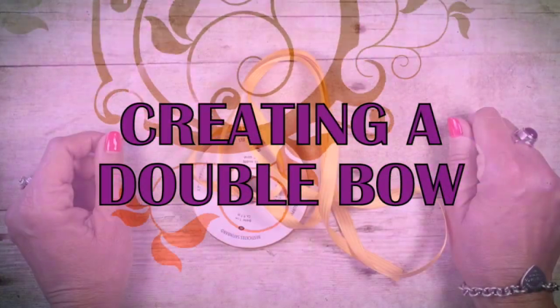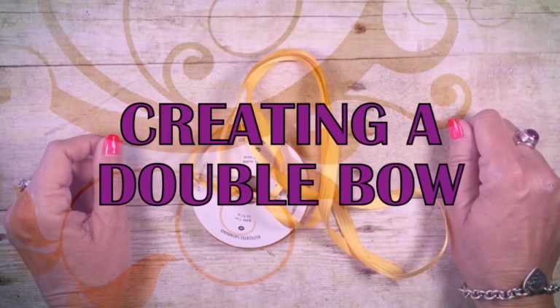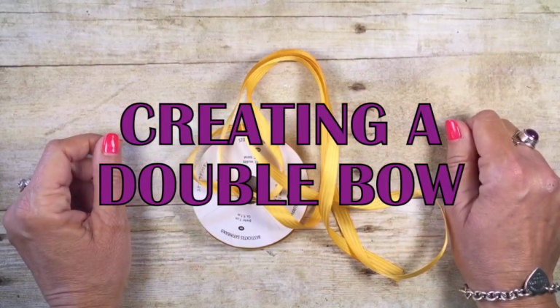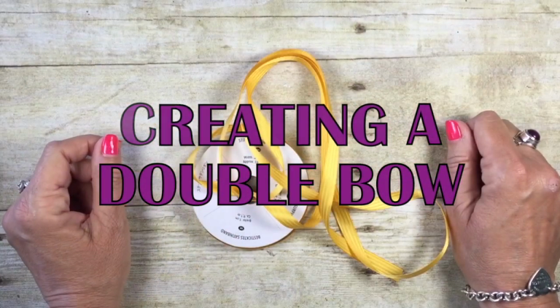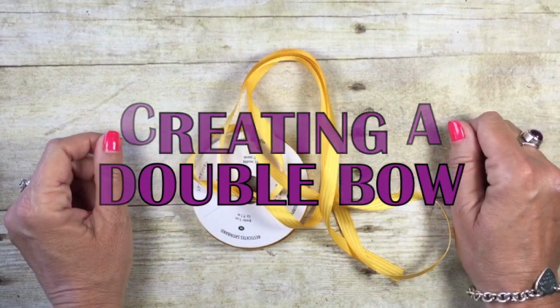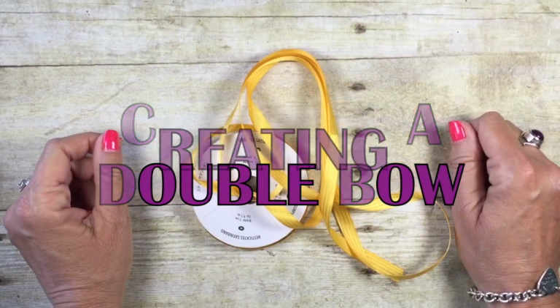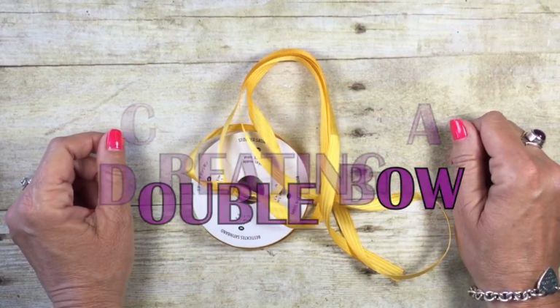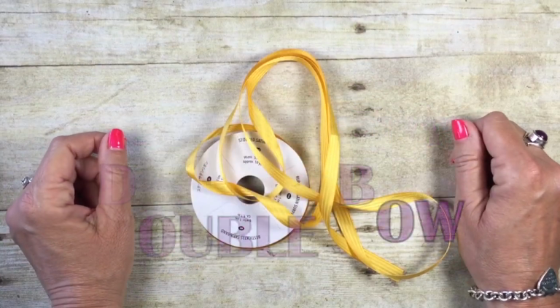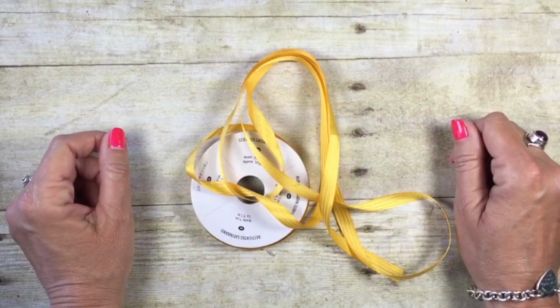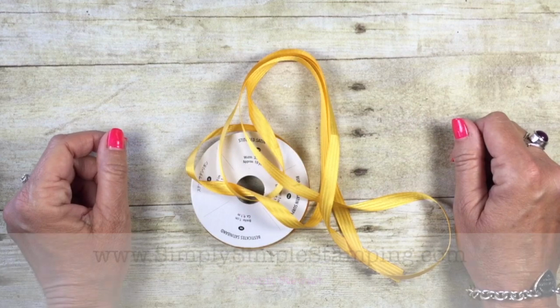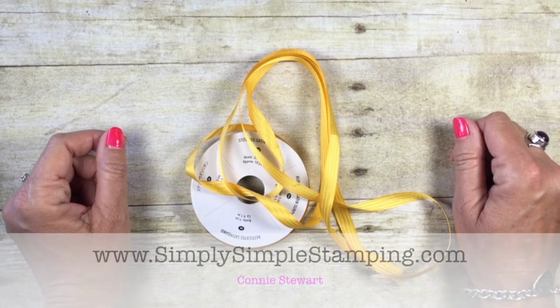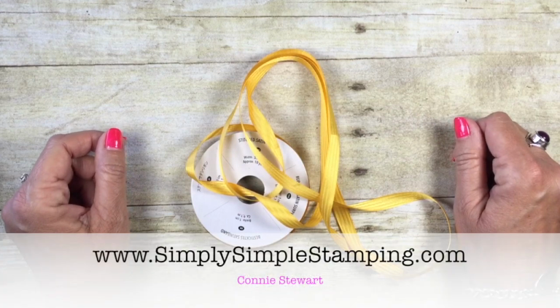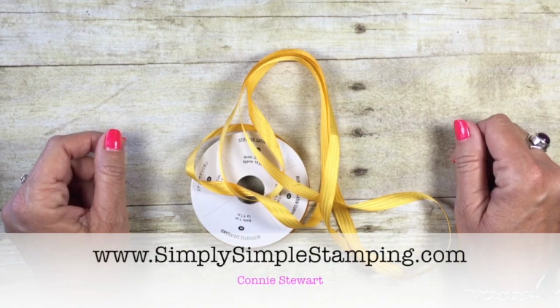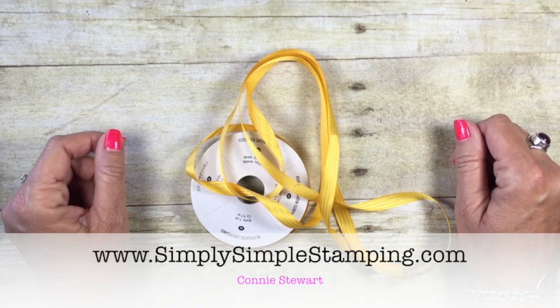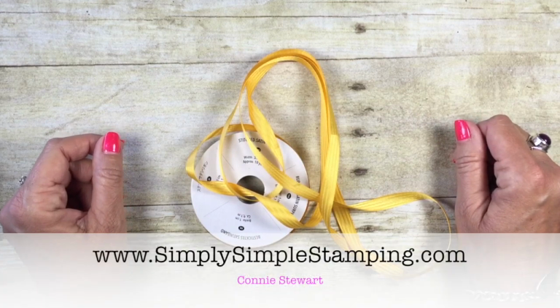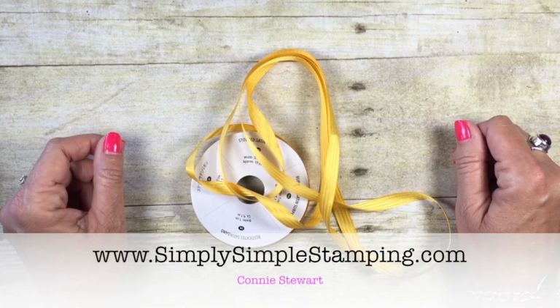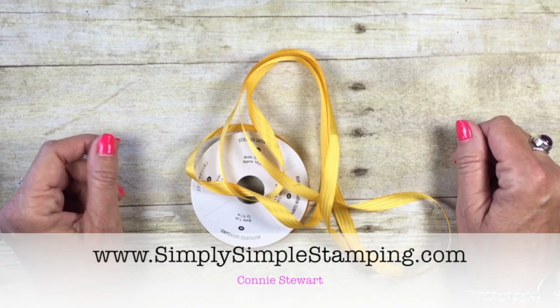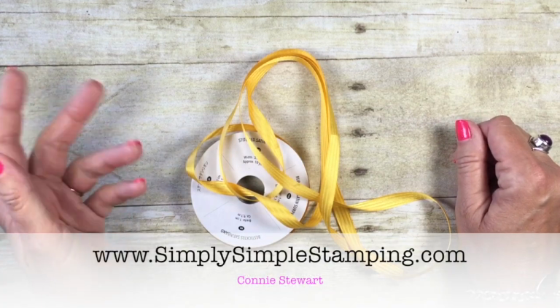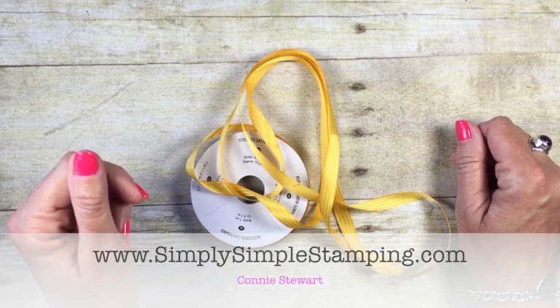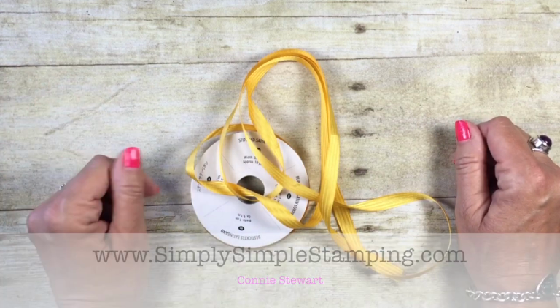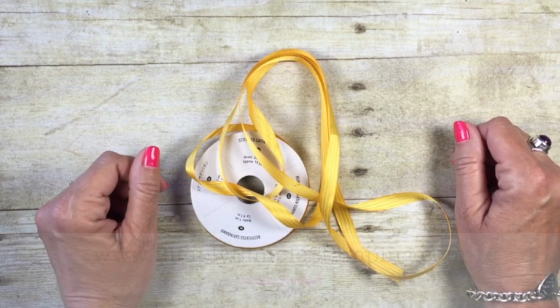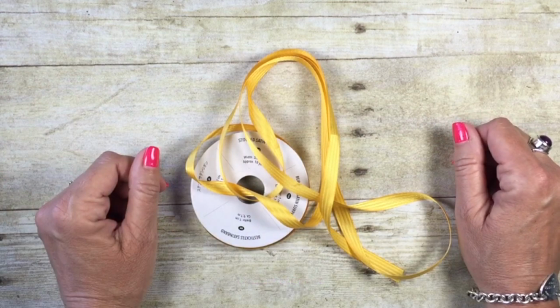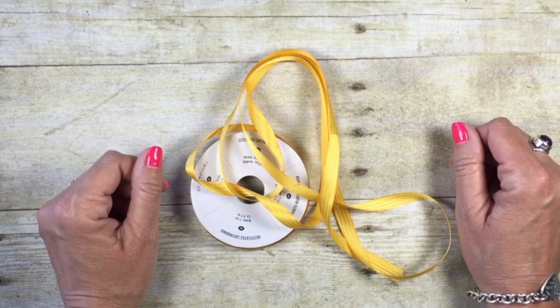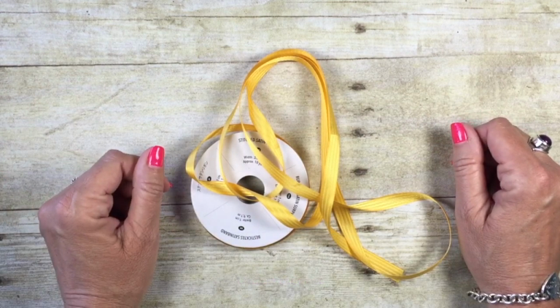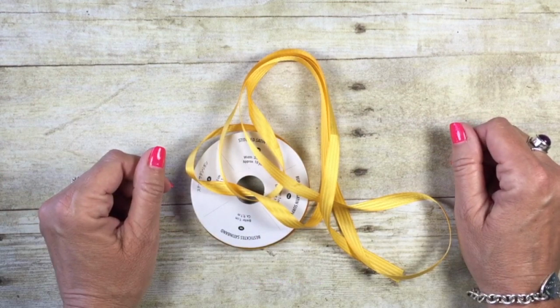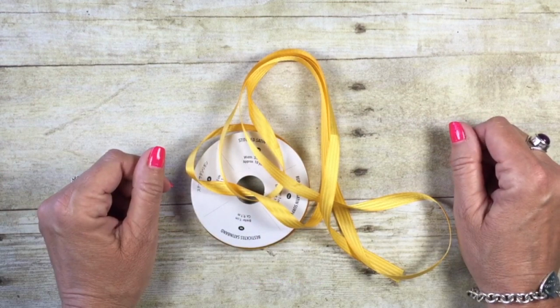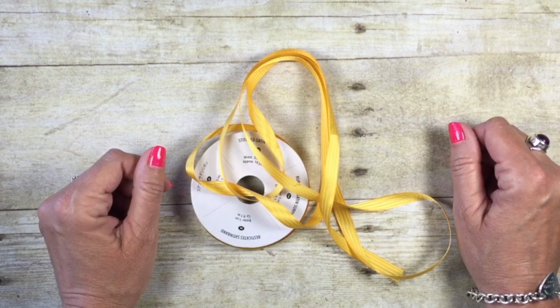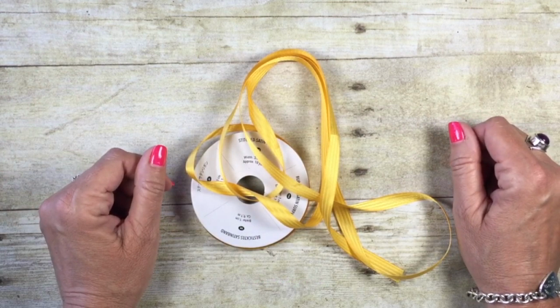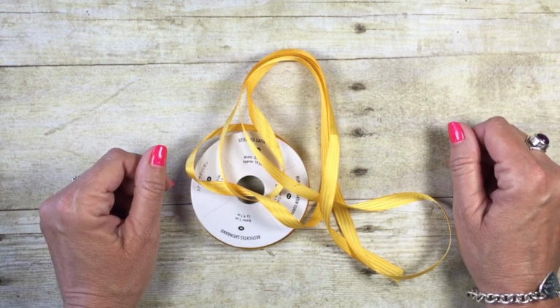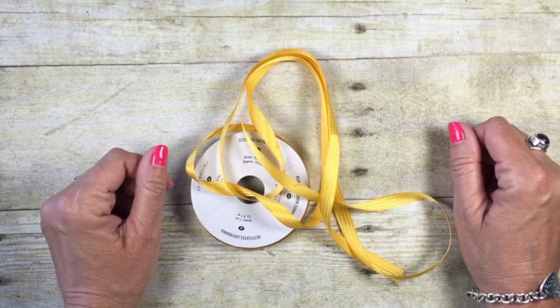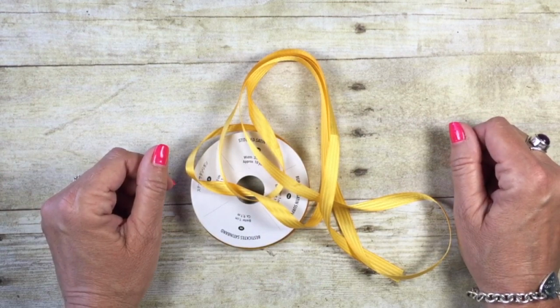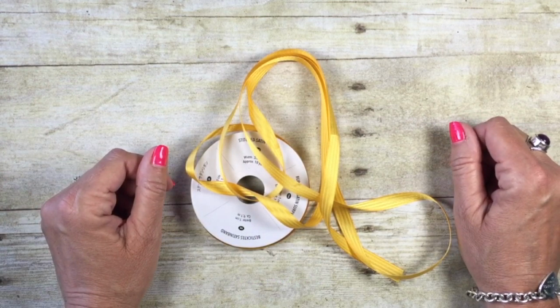Hey everybody, it's Connie with Simply Simple Stamping.com. Thank you so much for stopping by for a Two Minute Tuesday tip.